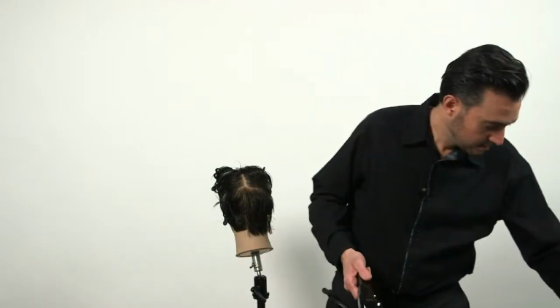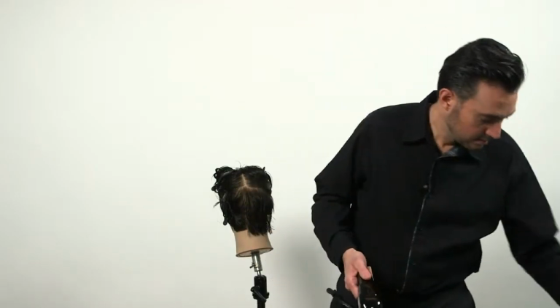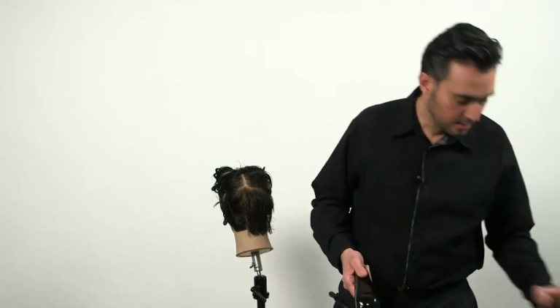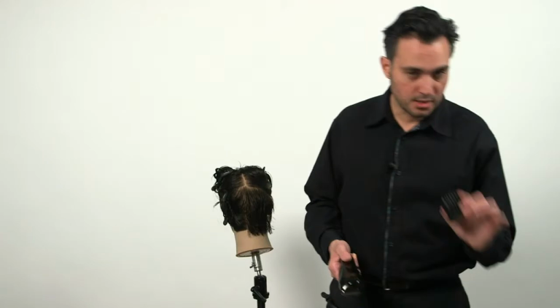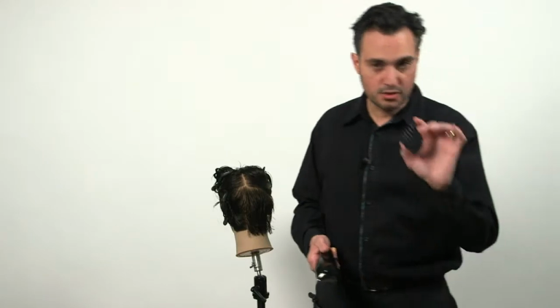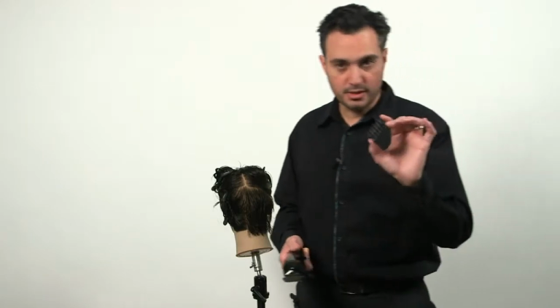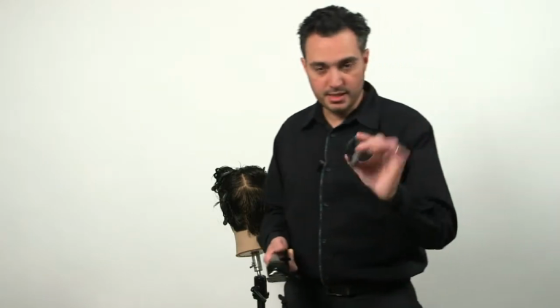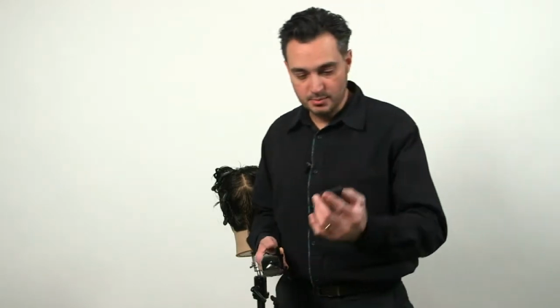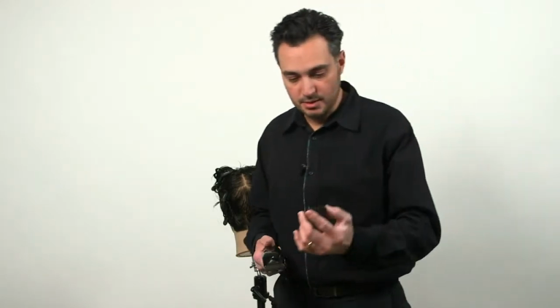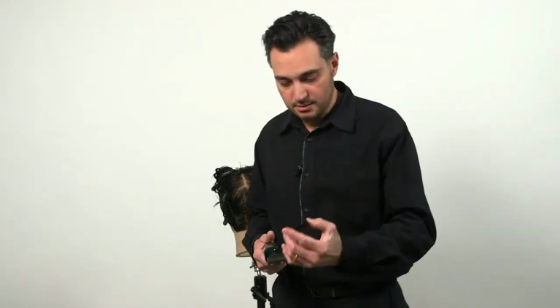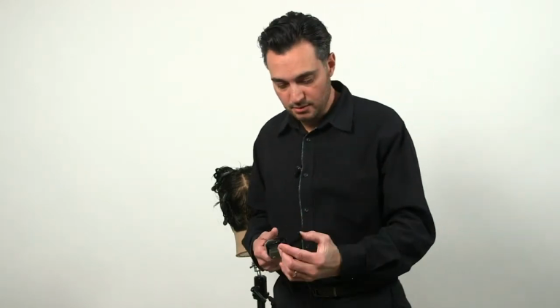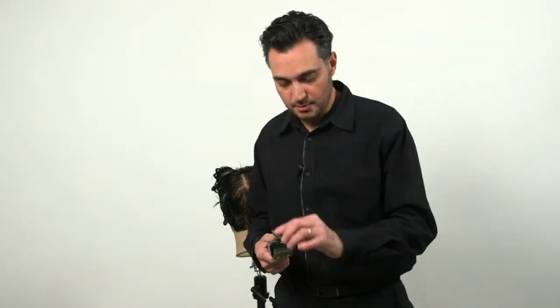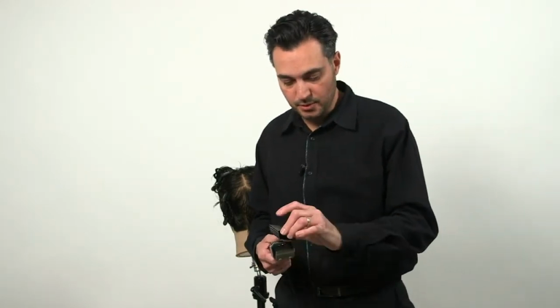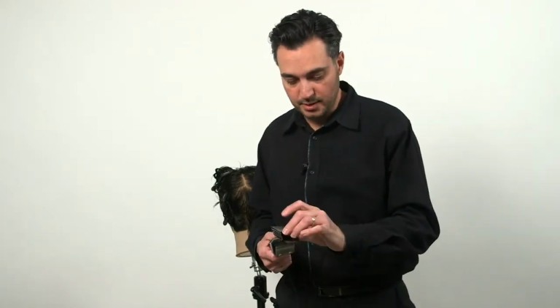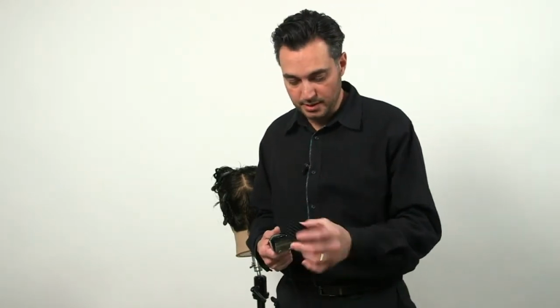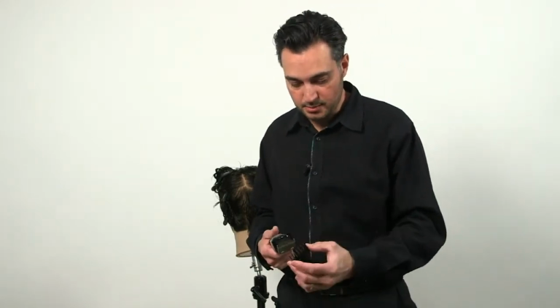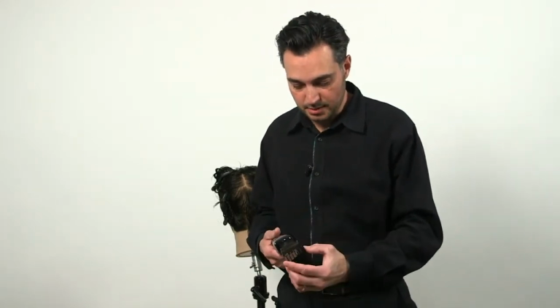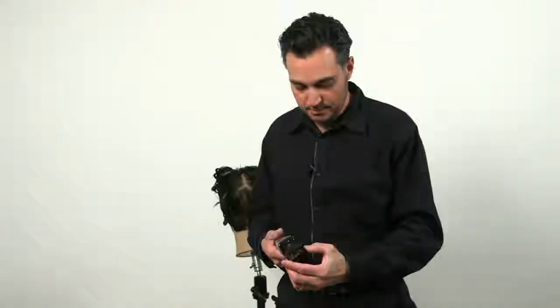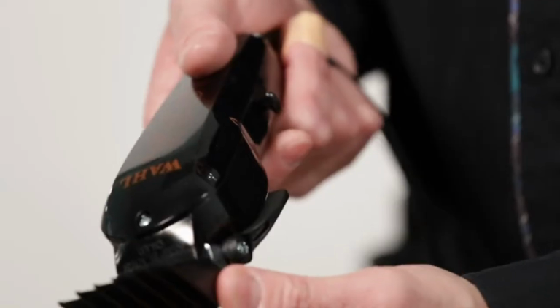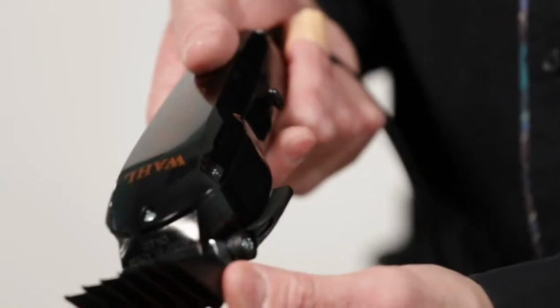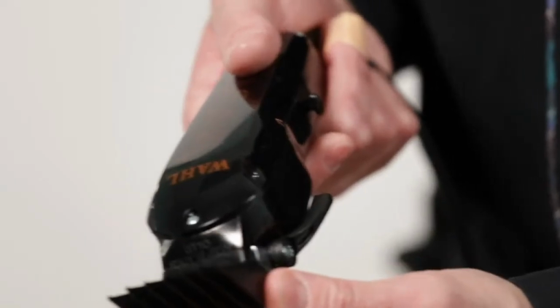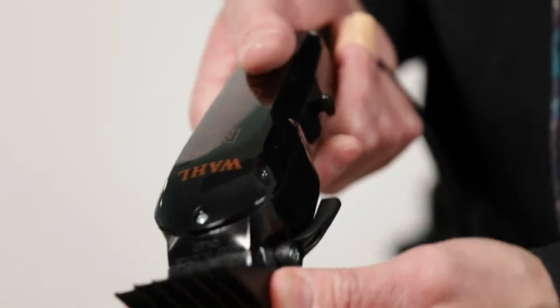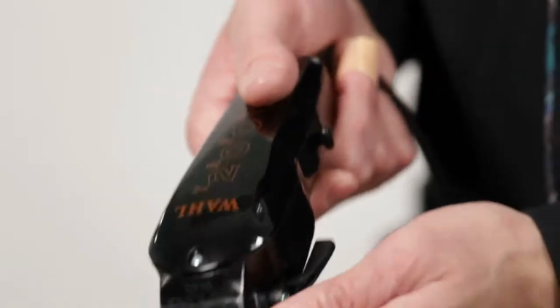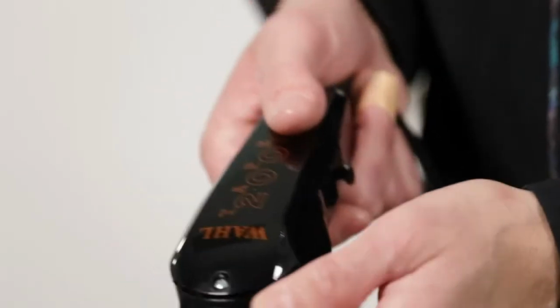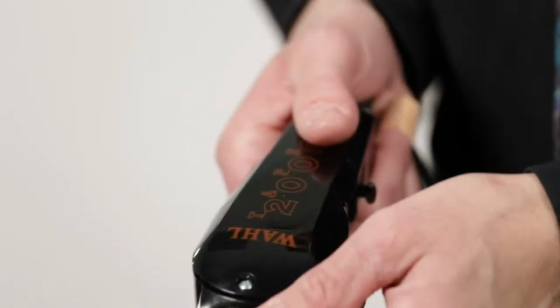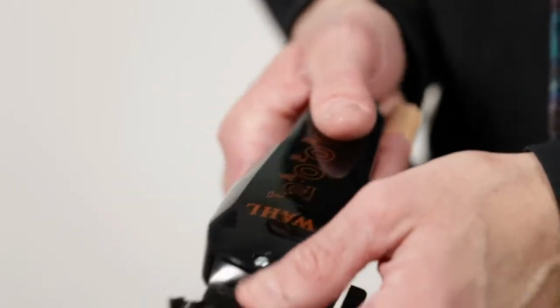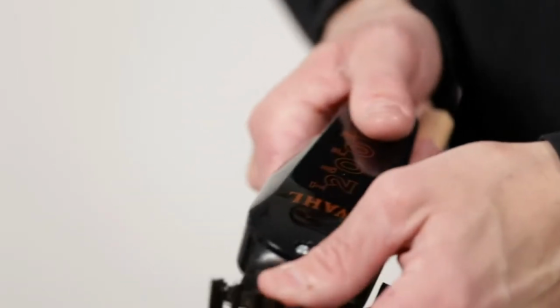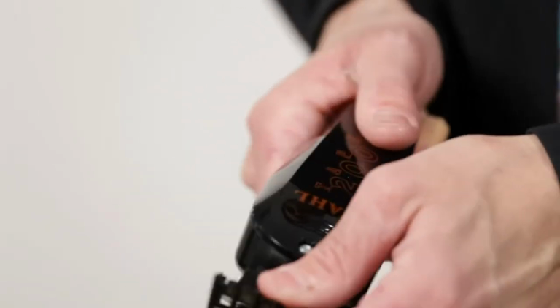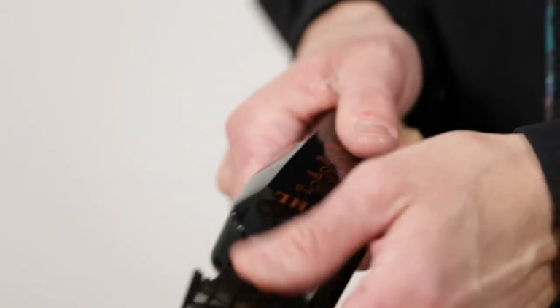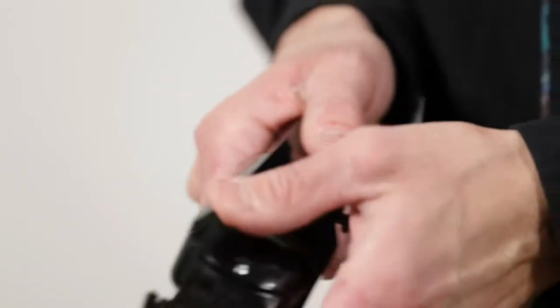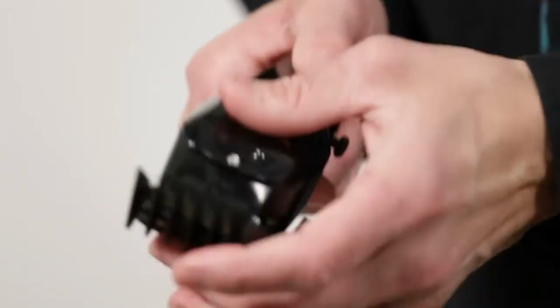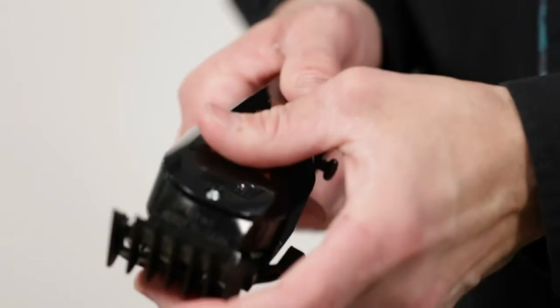This is your attachment, your number three attachment. Place the attachment — here you click.